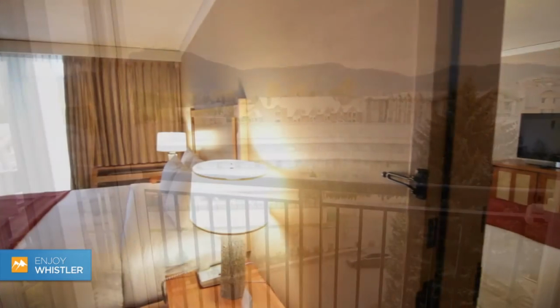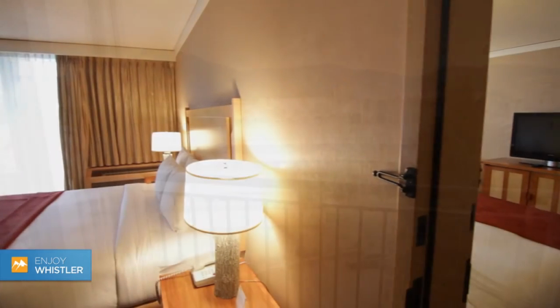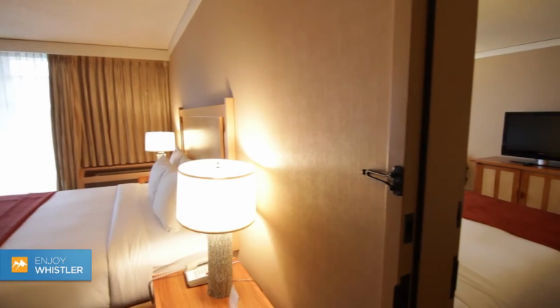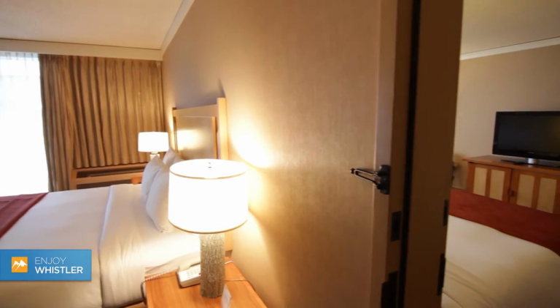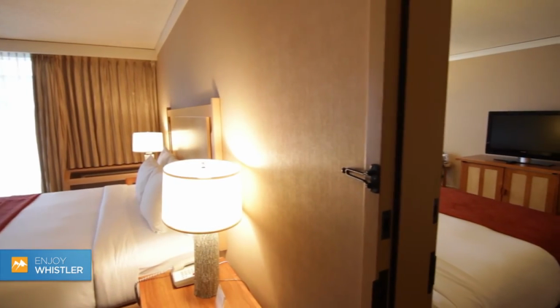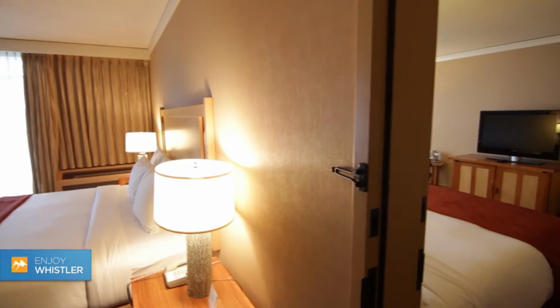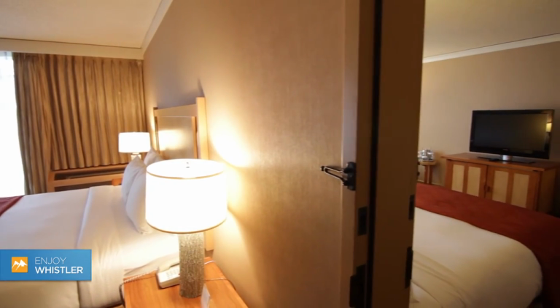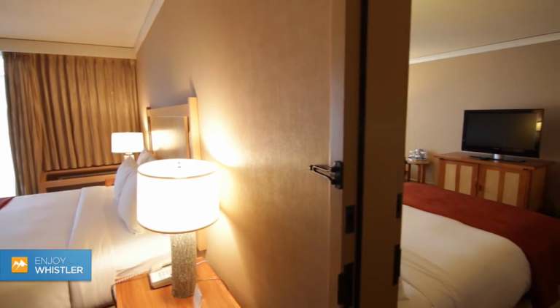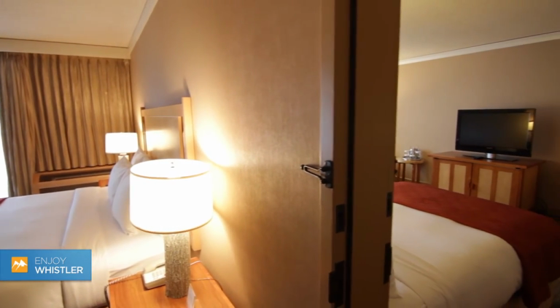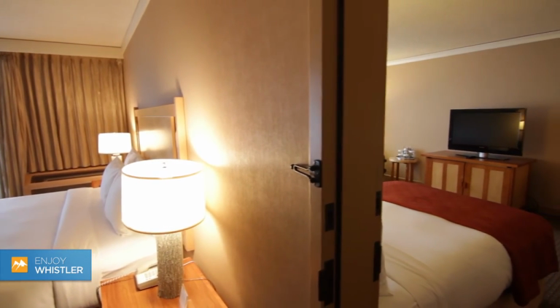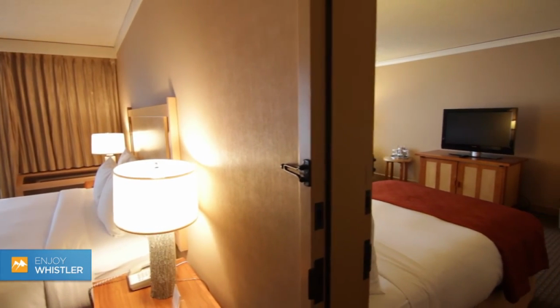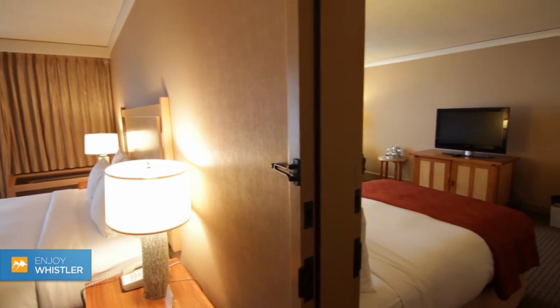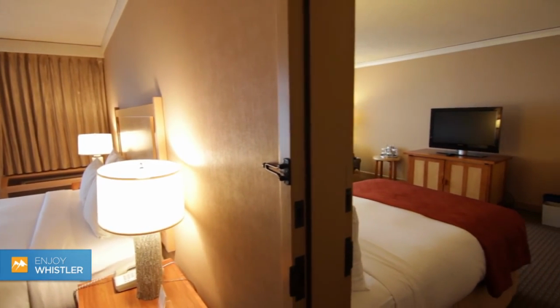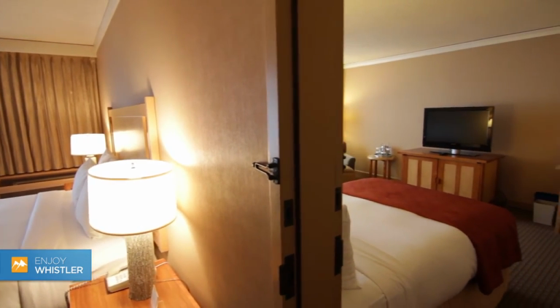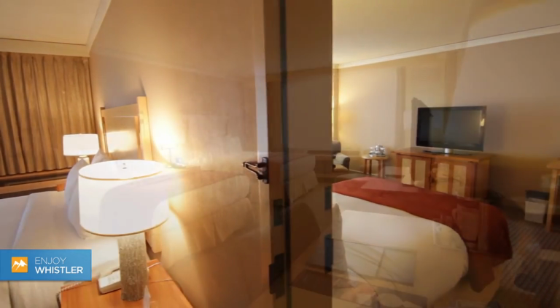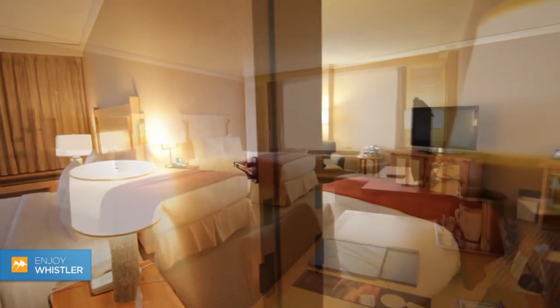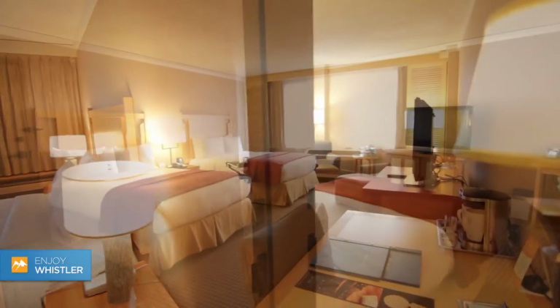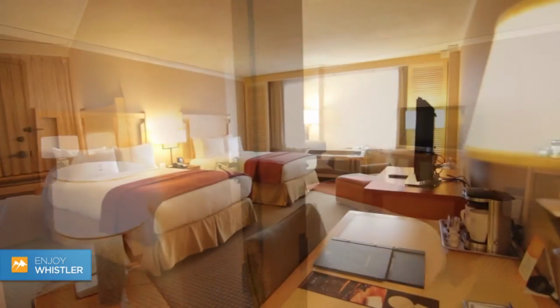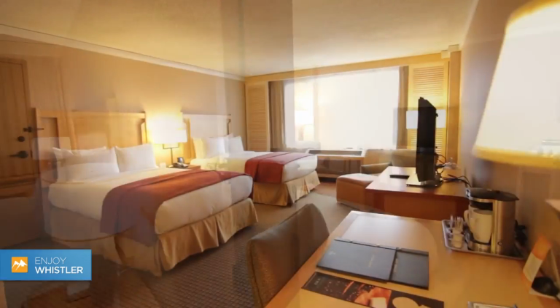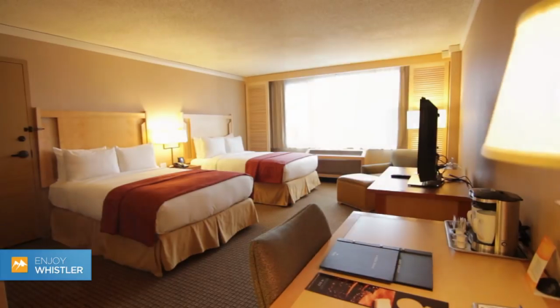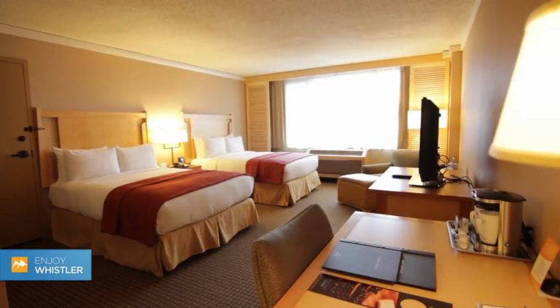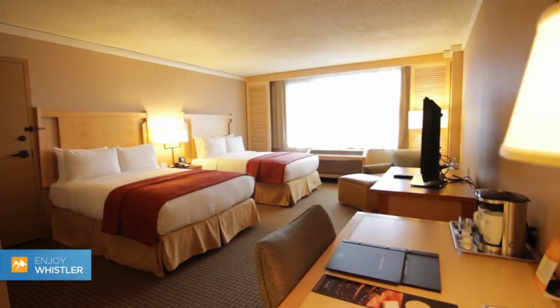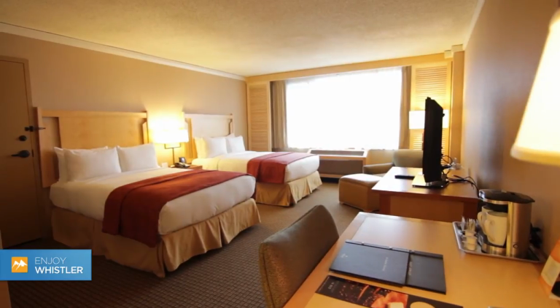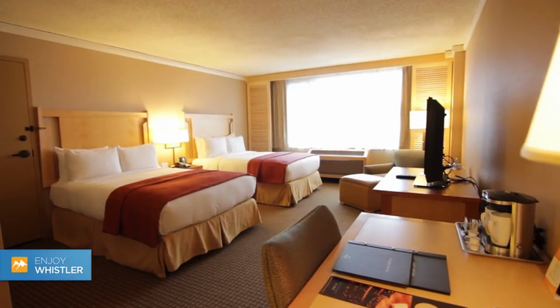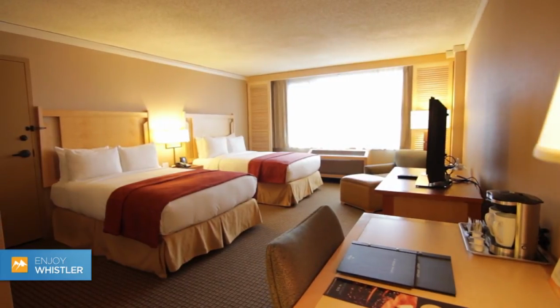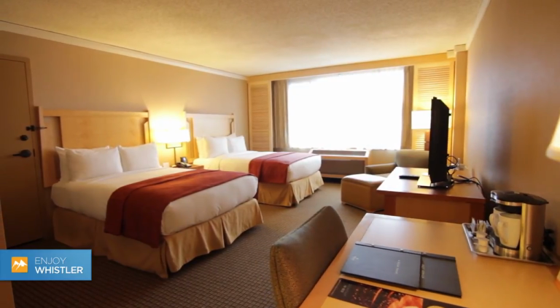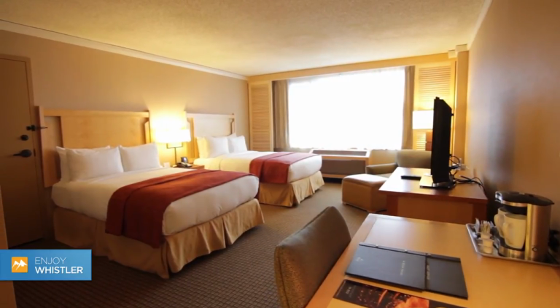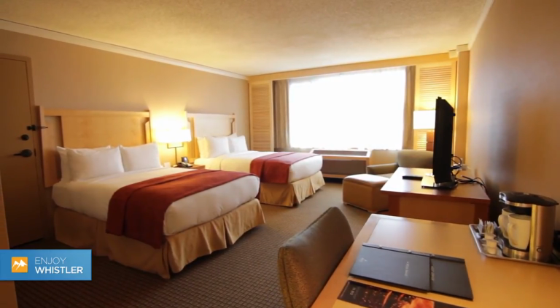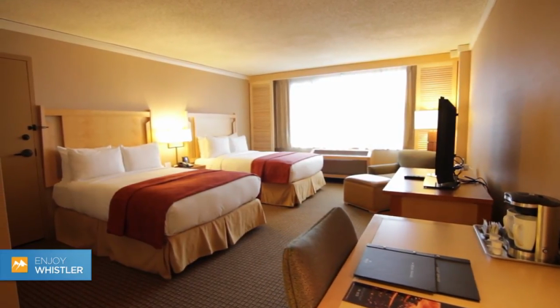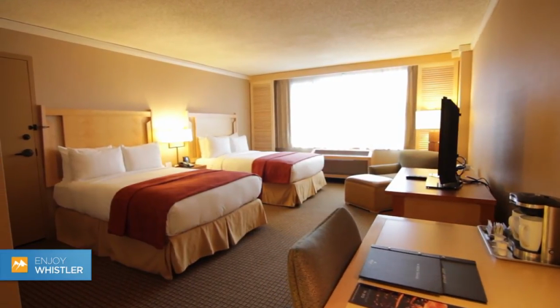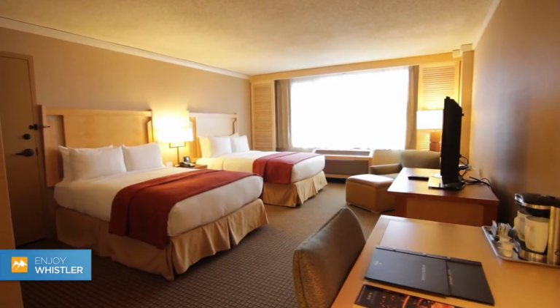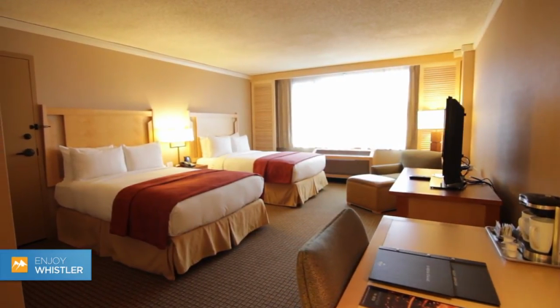Adjoining this room is the Hilton room, with two double beds, giving this option the ability to sleep up to 8 people.